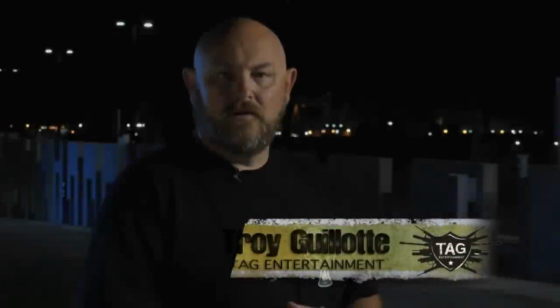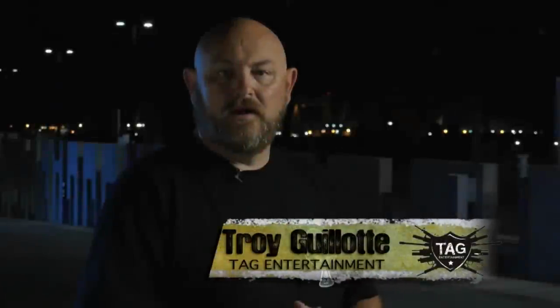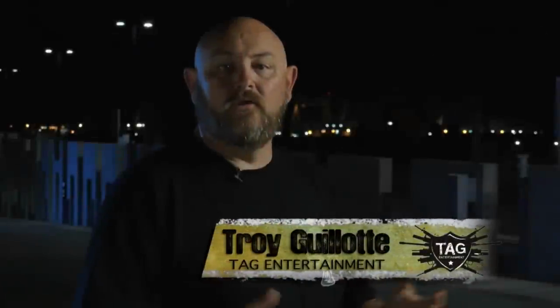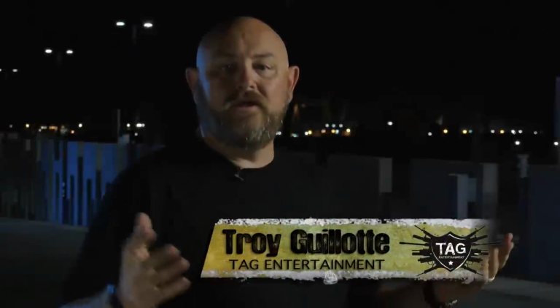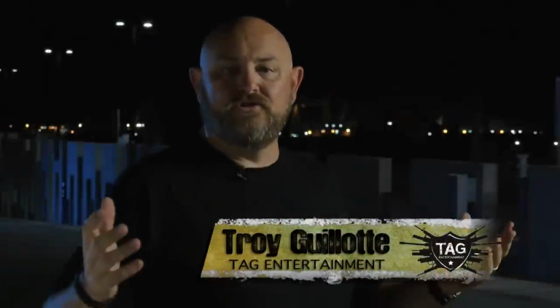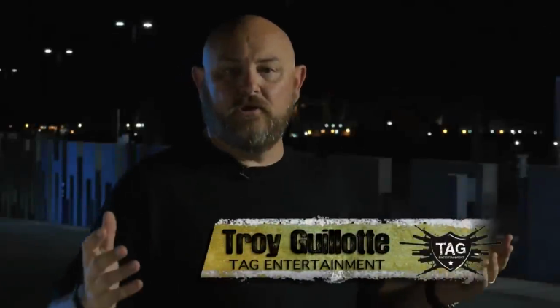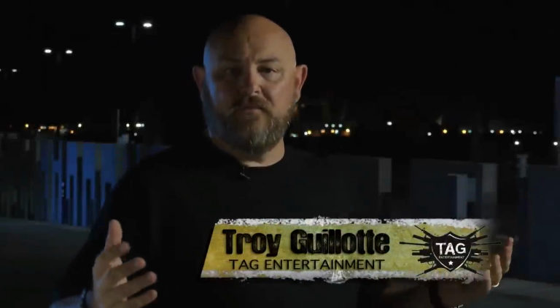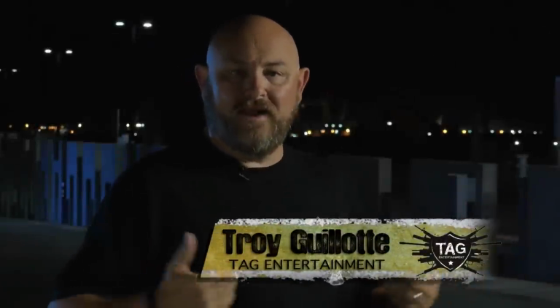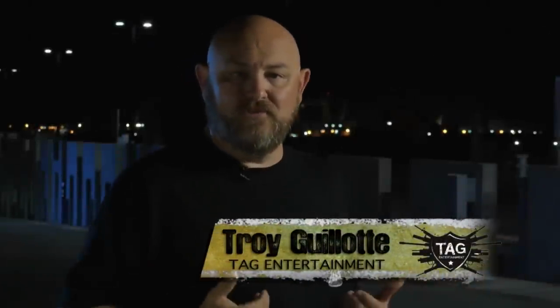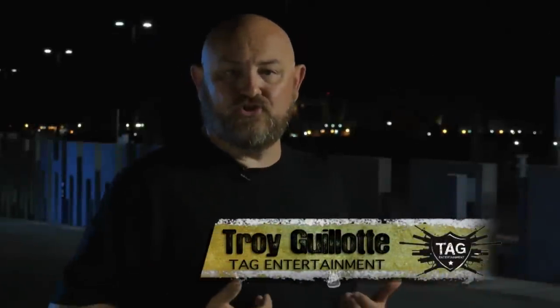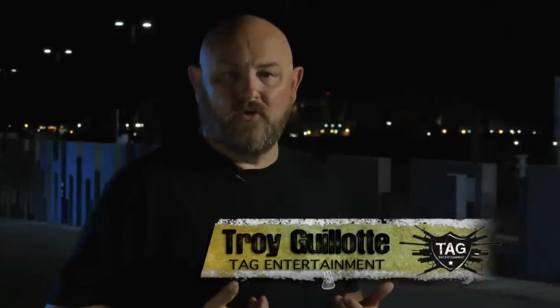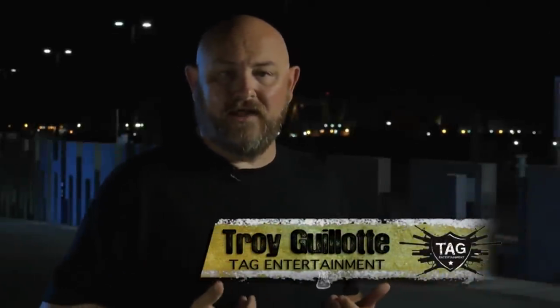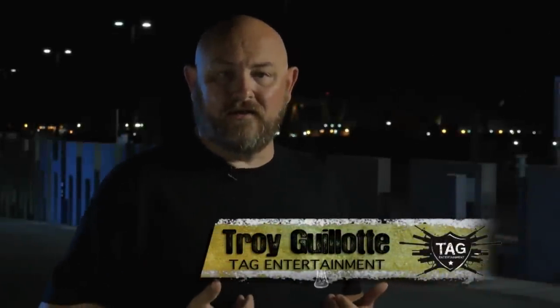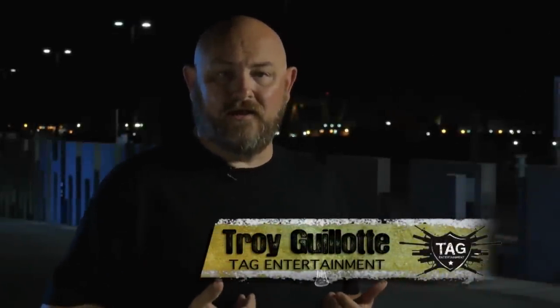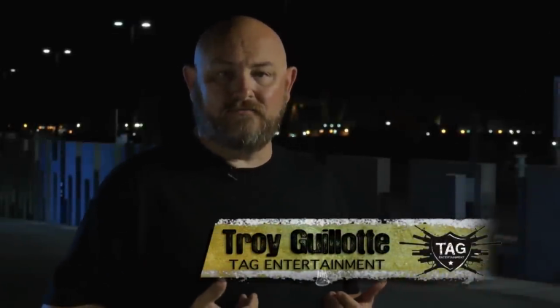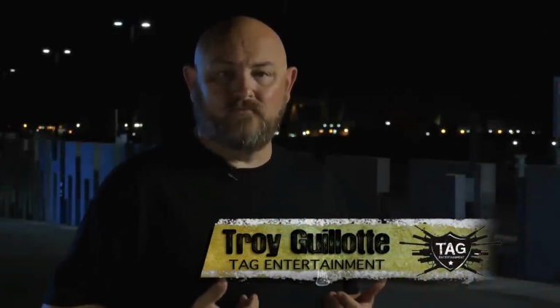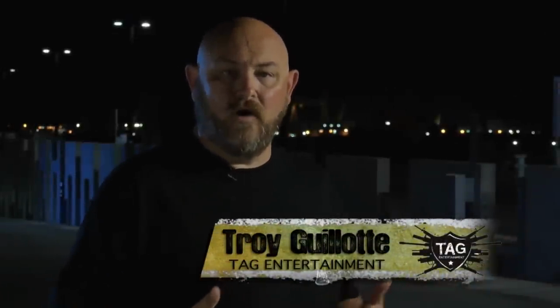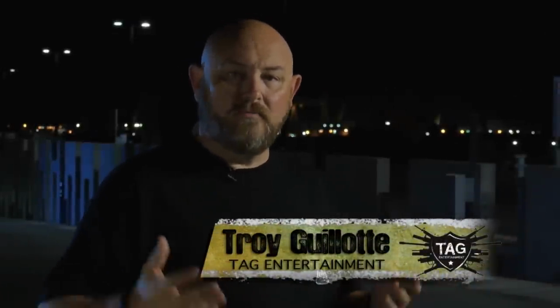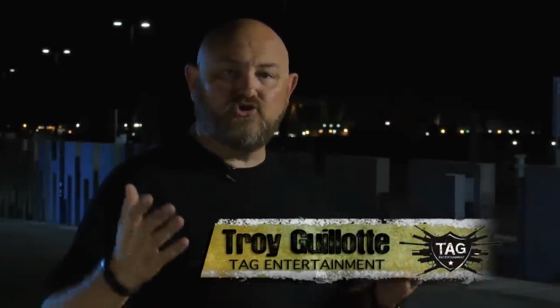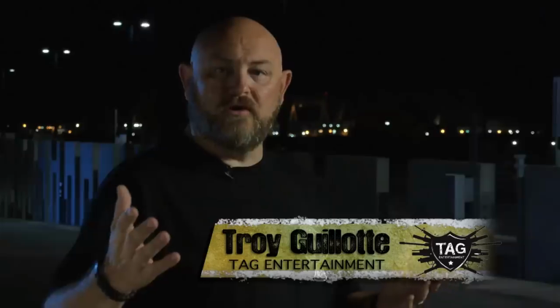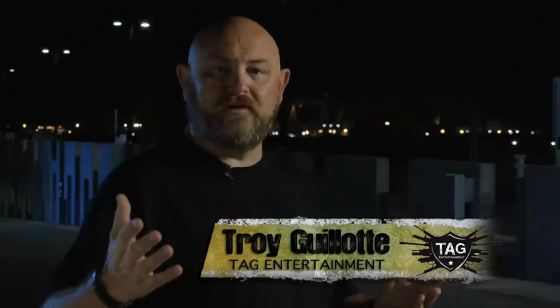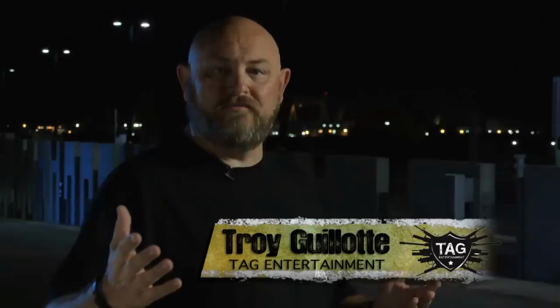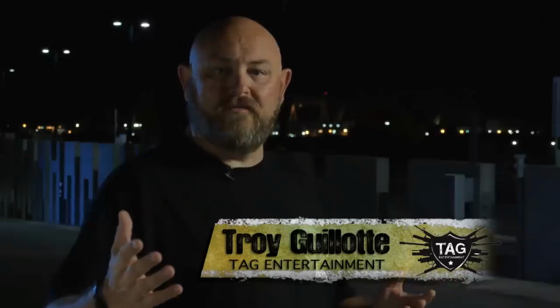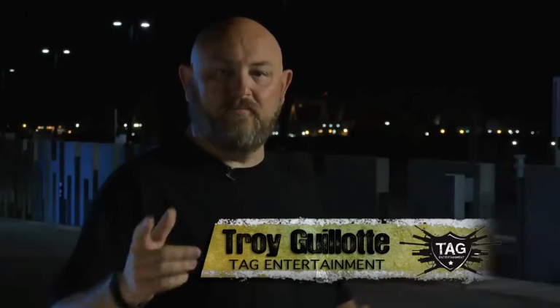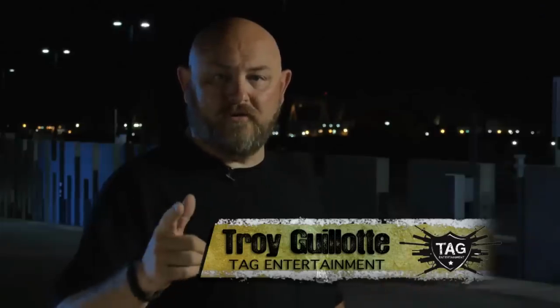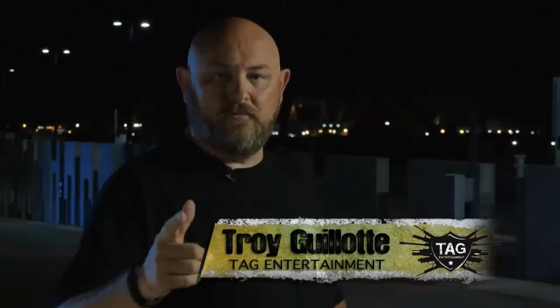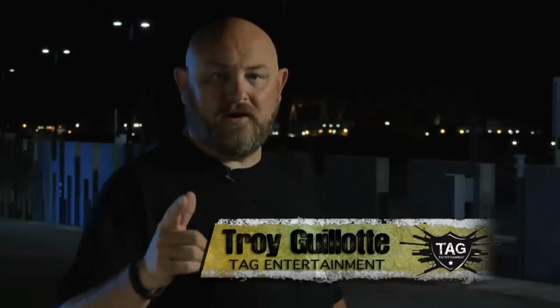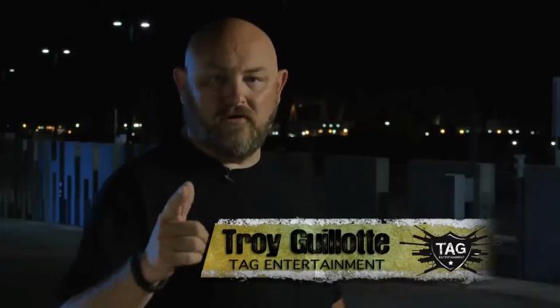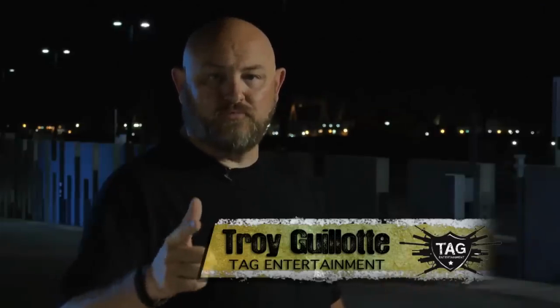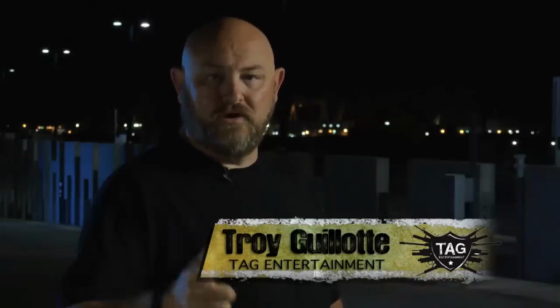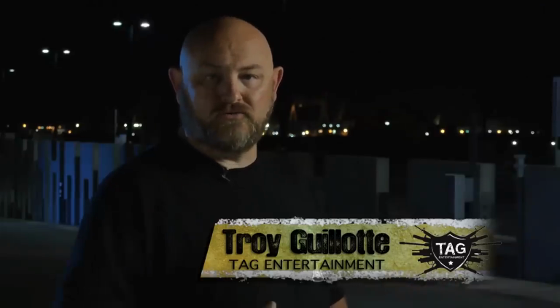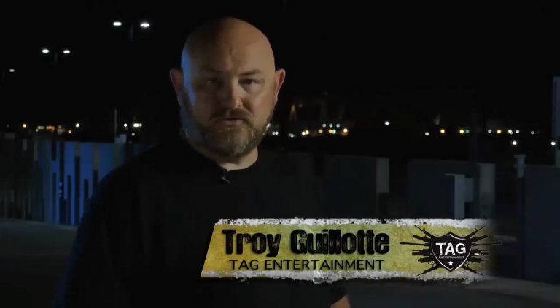Hello ladies and gentlemen, my name is Troy Allen-Gallott. Welcome to Trigger Time TV, brought to you by Crossbreed Holsters.